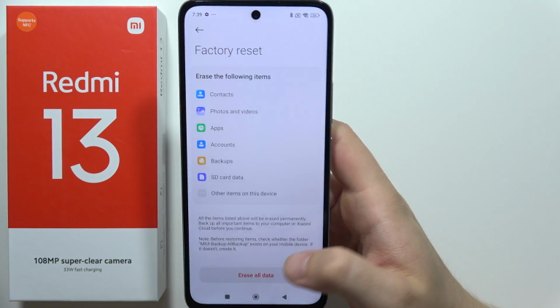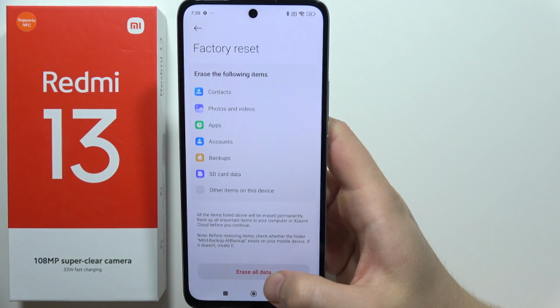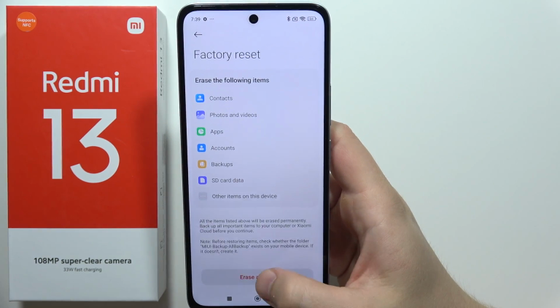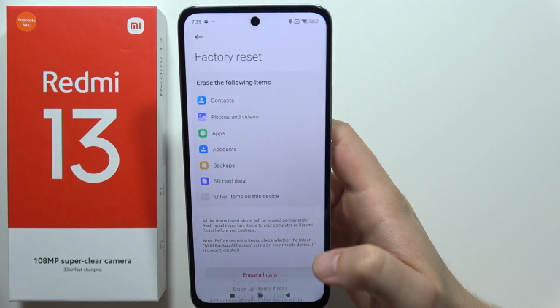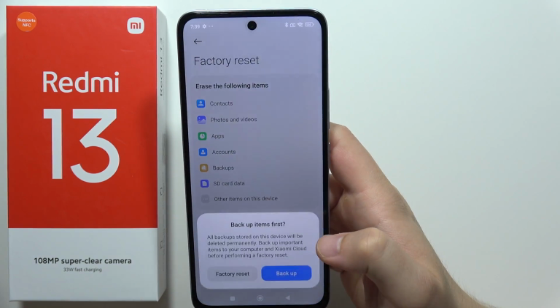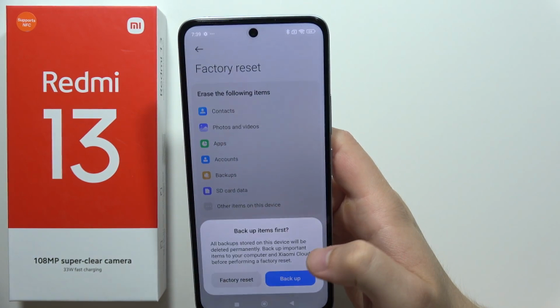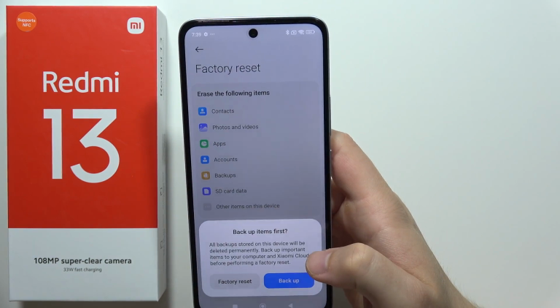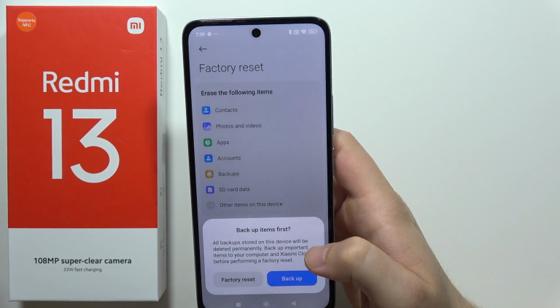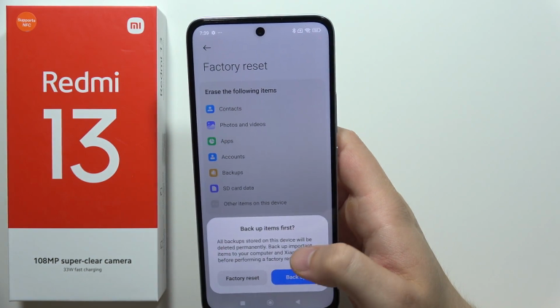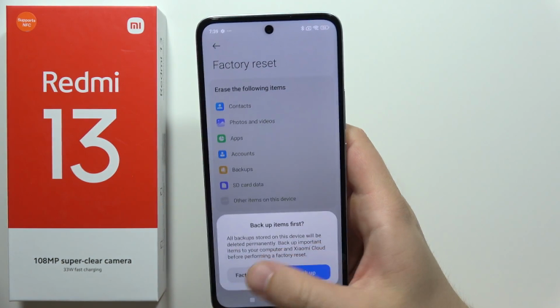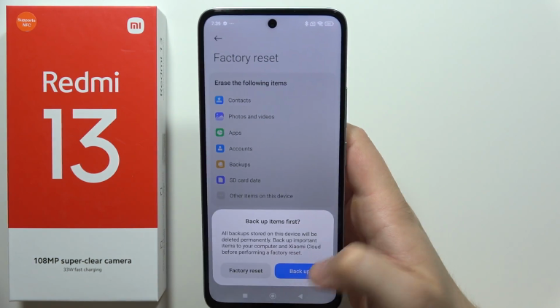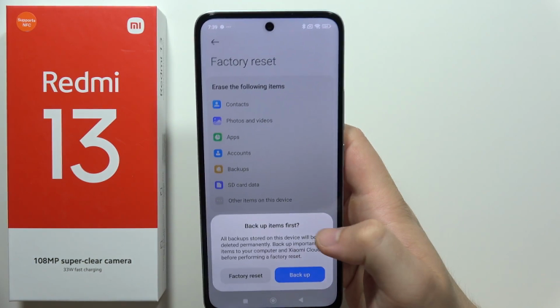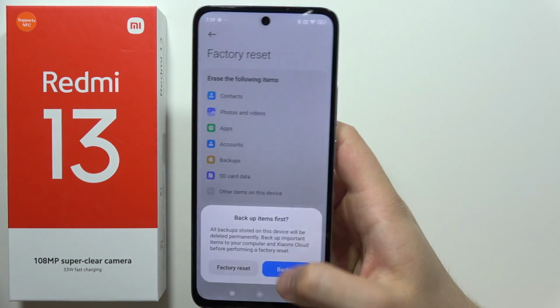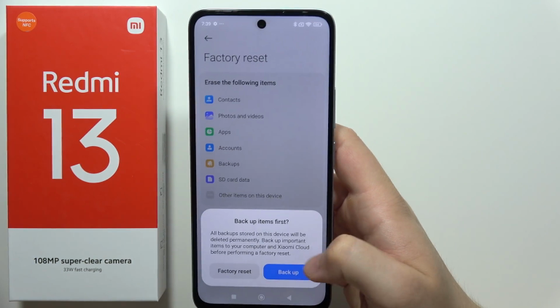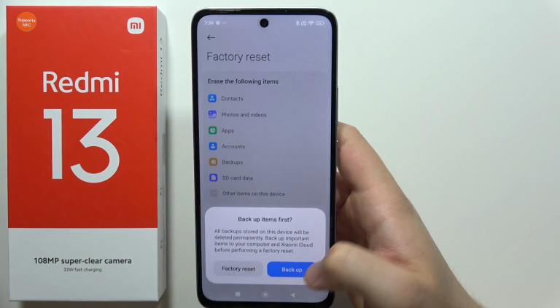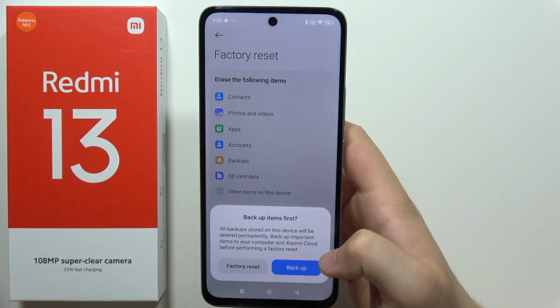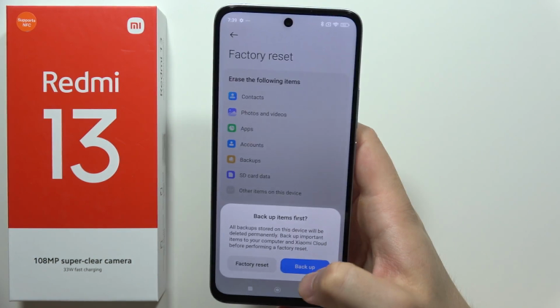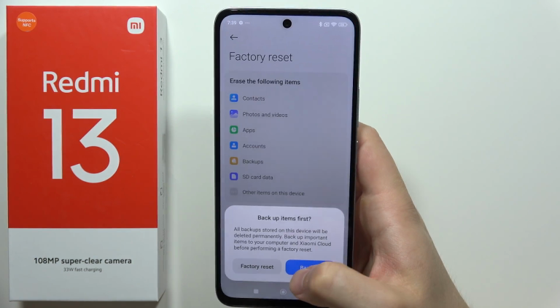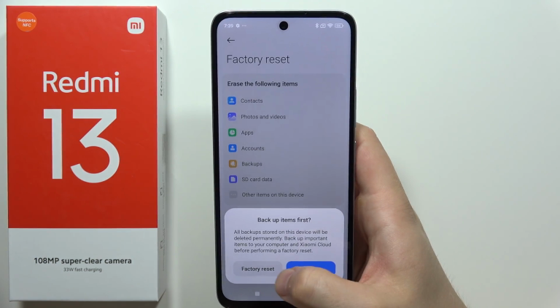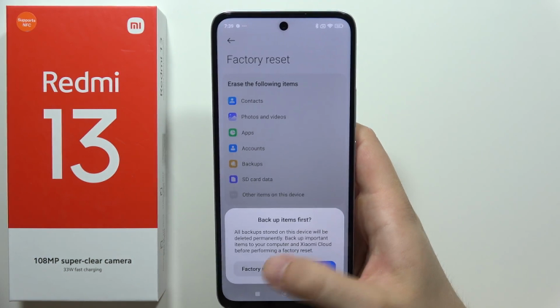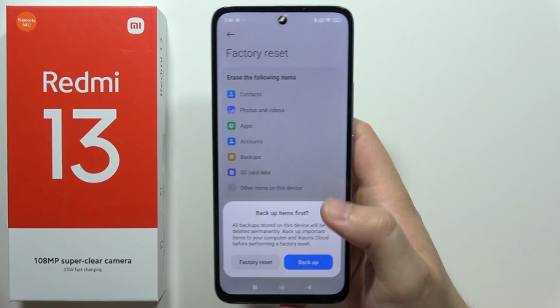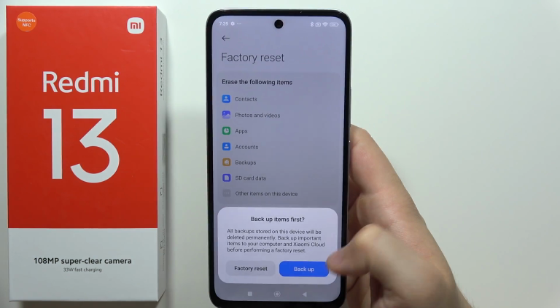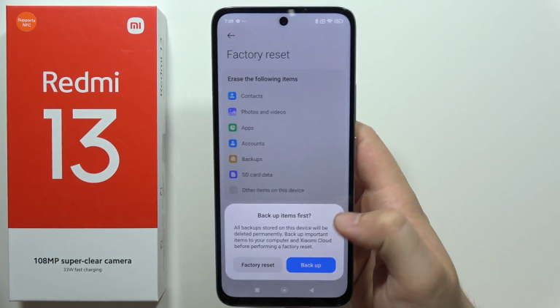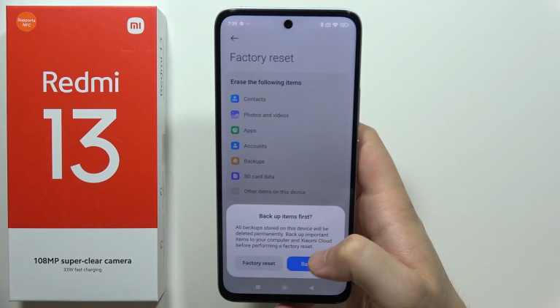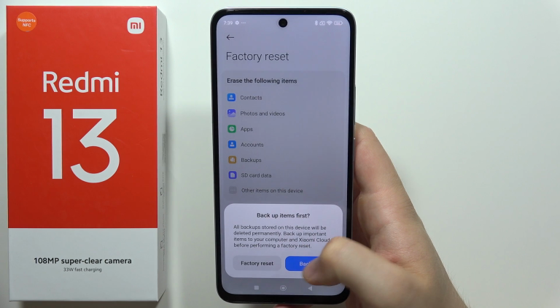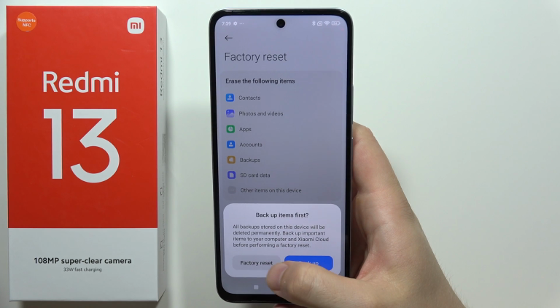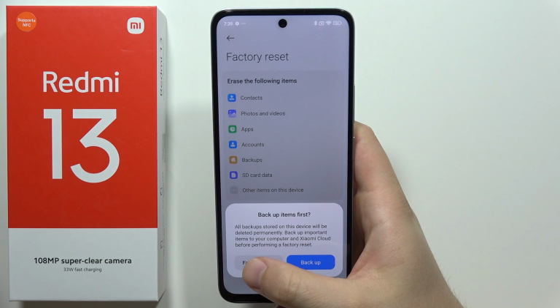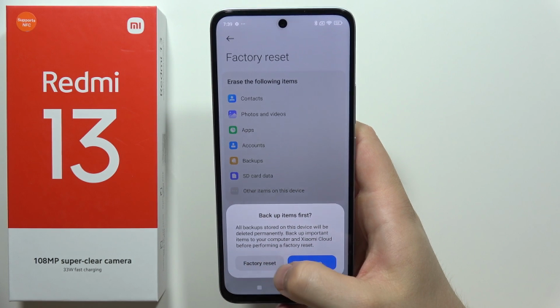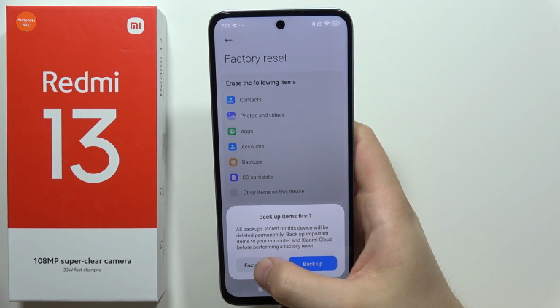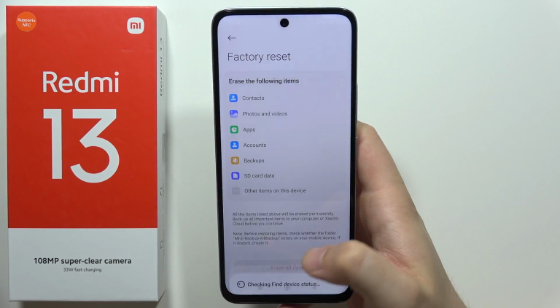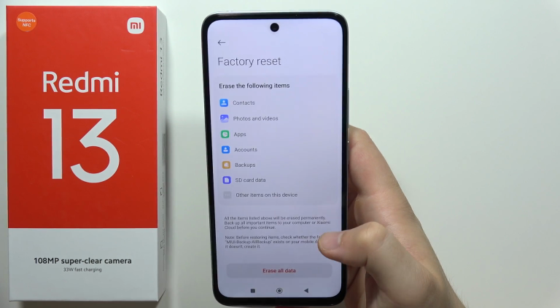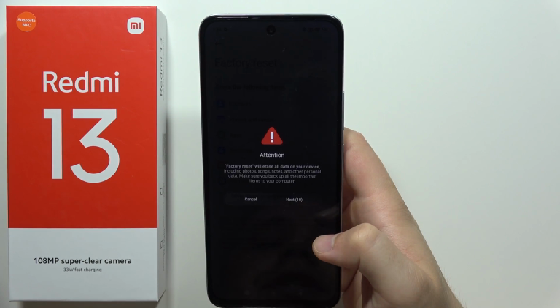Then click to erase all data. Now we can also perform a backup, but if you don't need to, you can click factory reset.